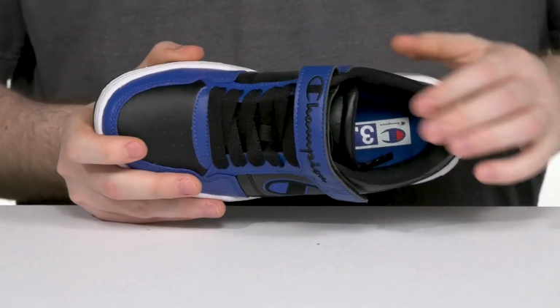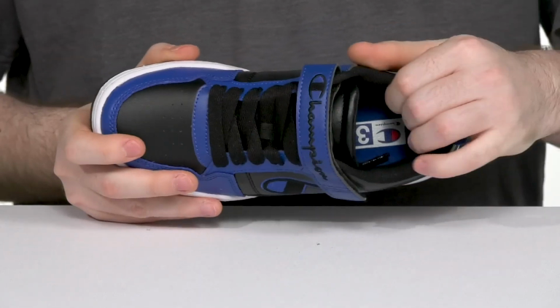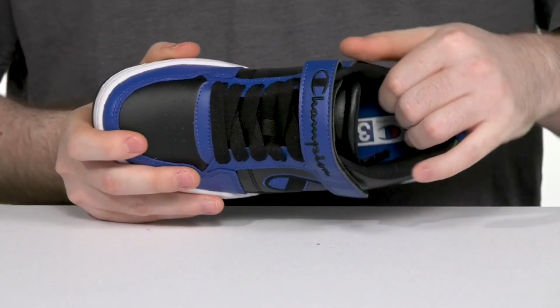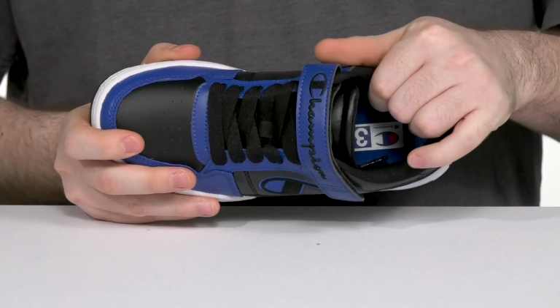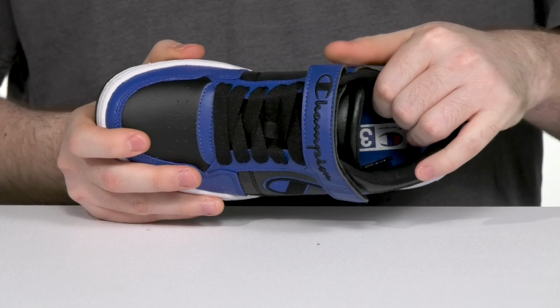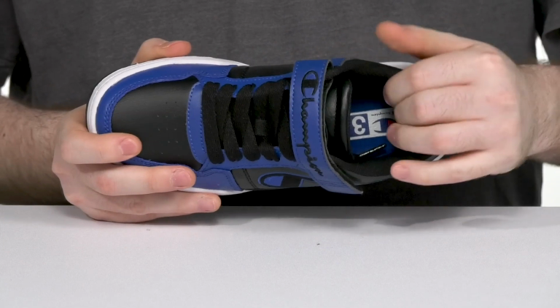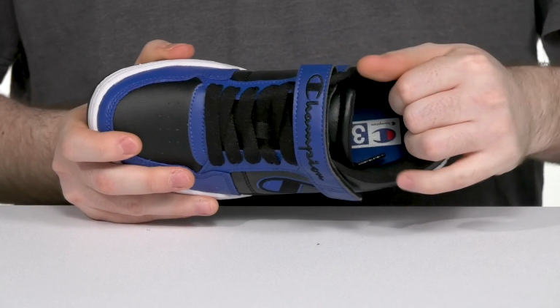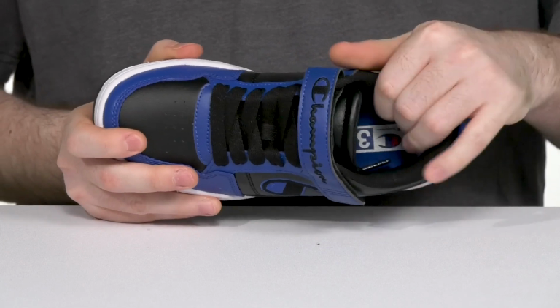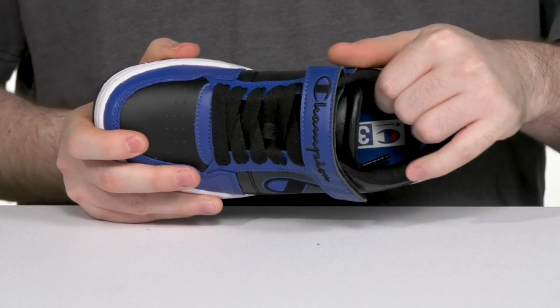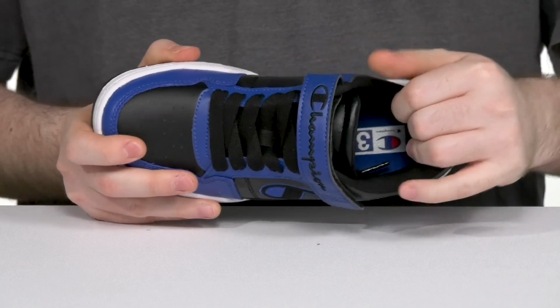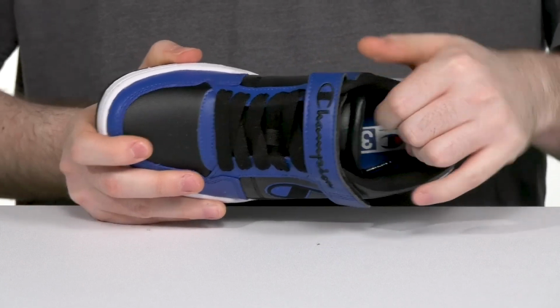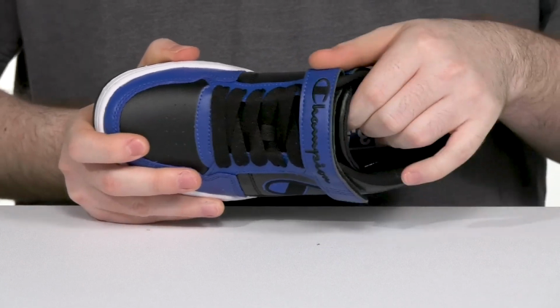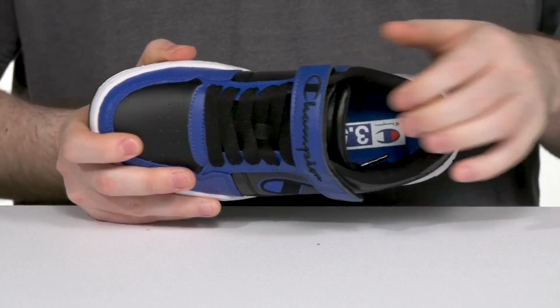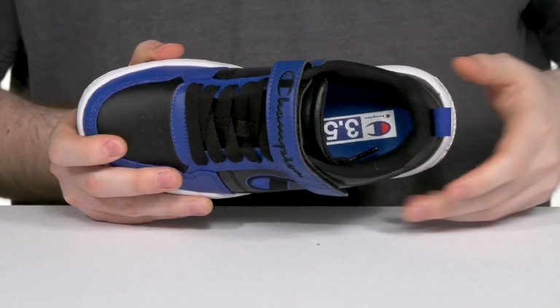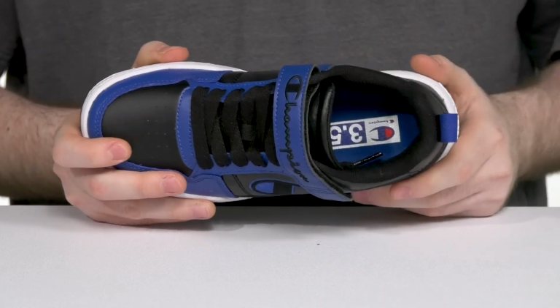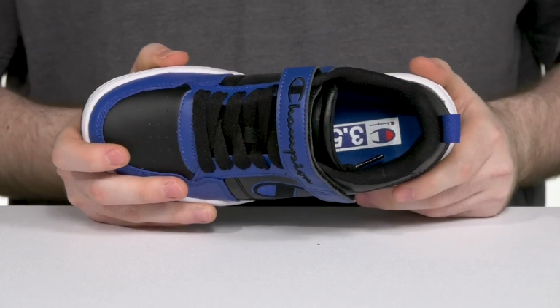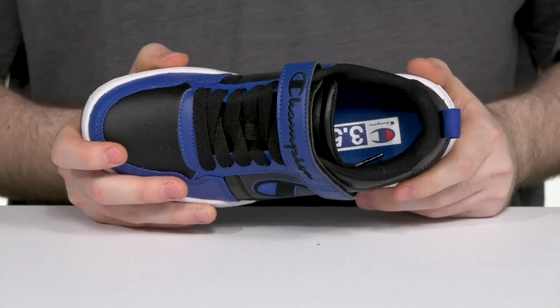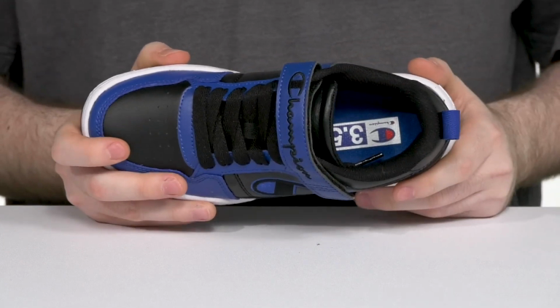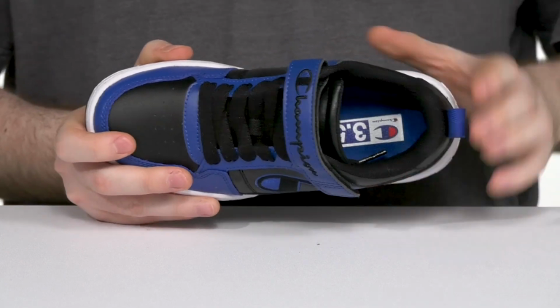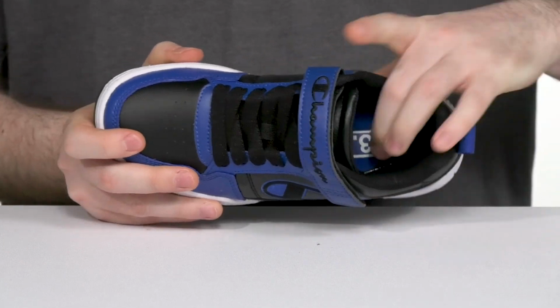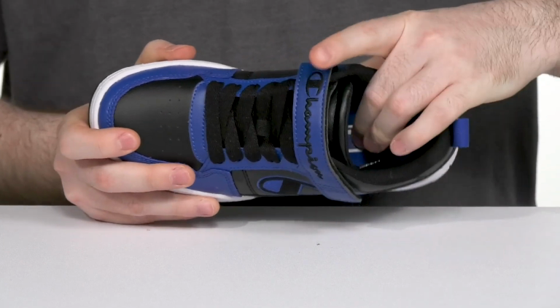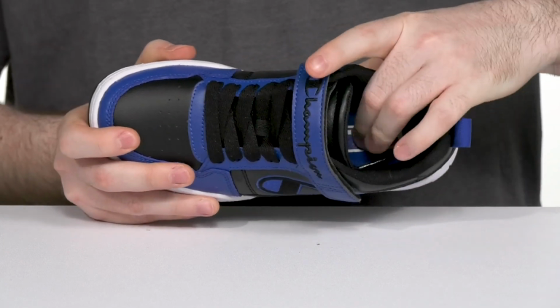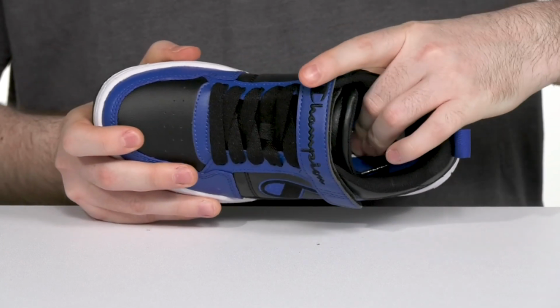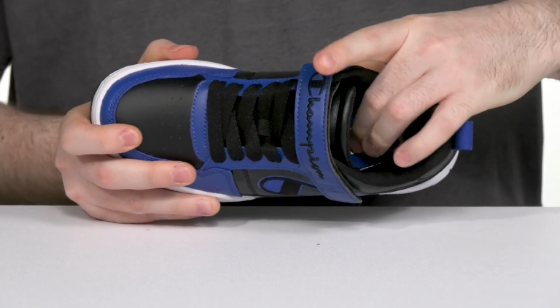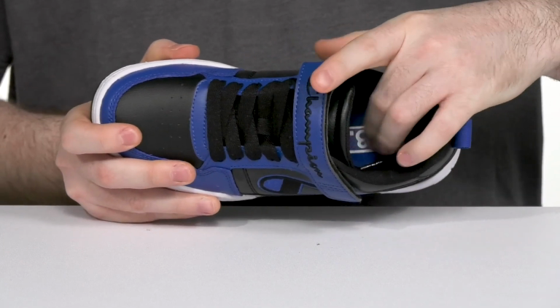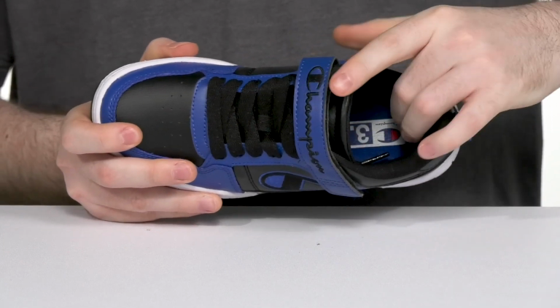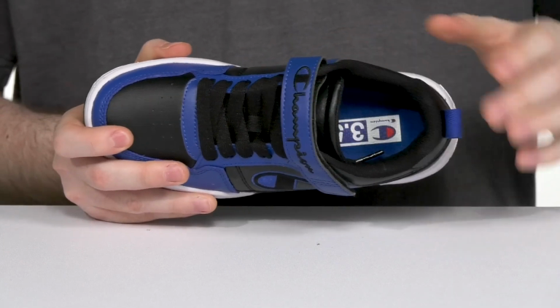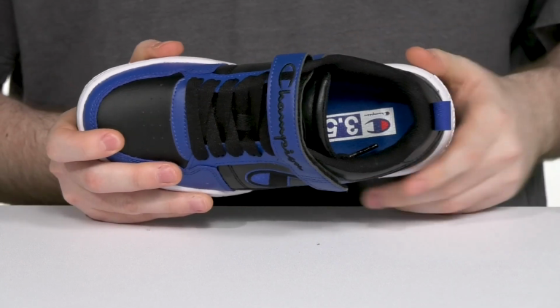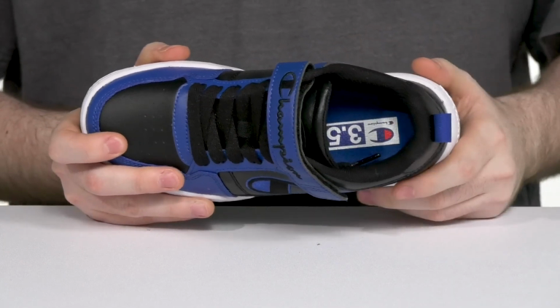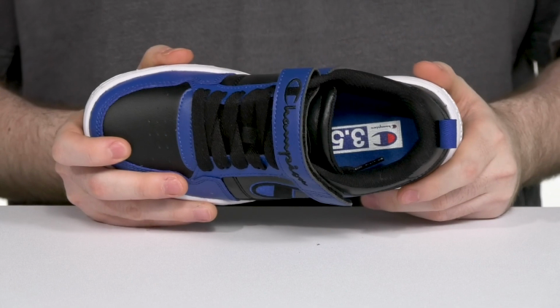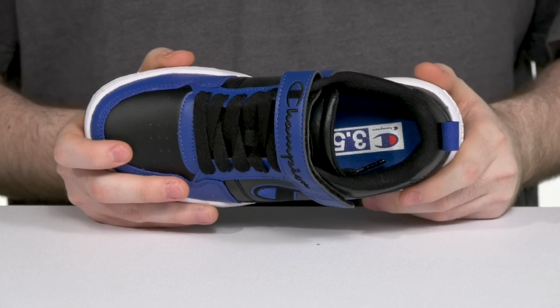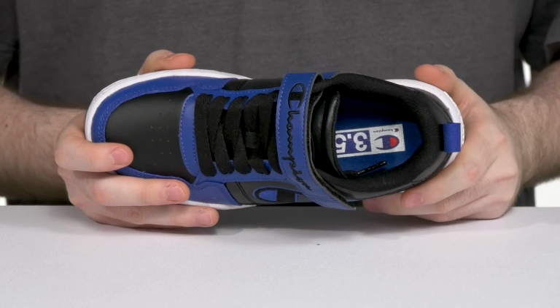Inside is thickly padded mesh around the collar and the tongue, adding lots of comfort, while the foam footbed adds extra cushioning as well.